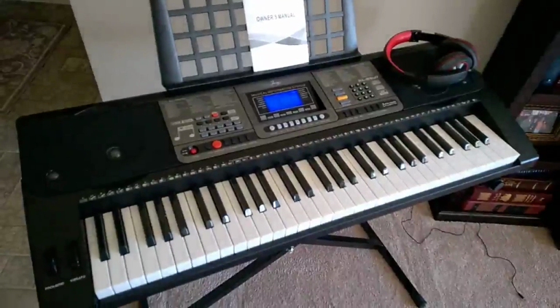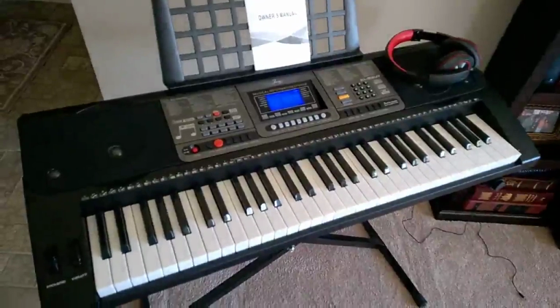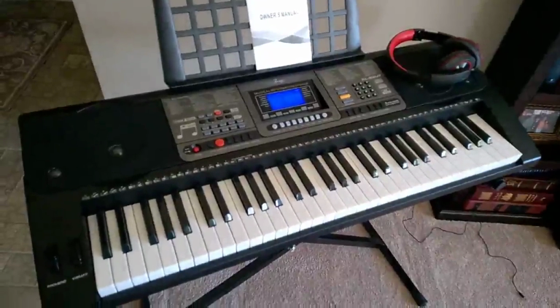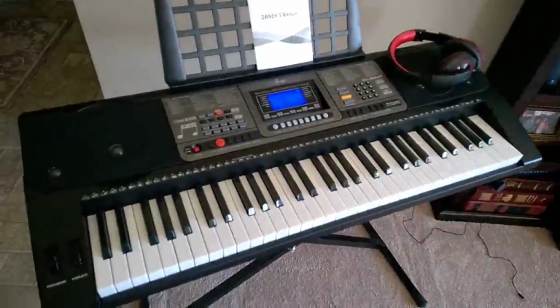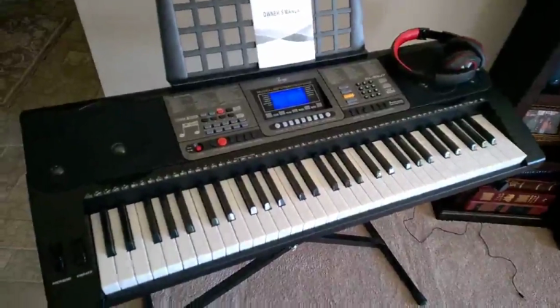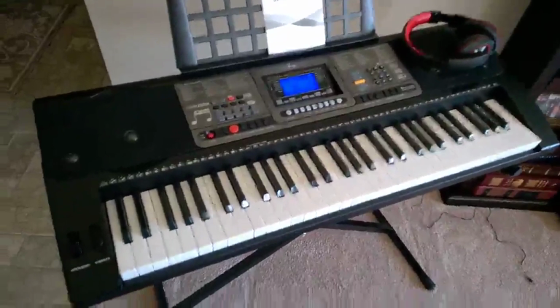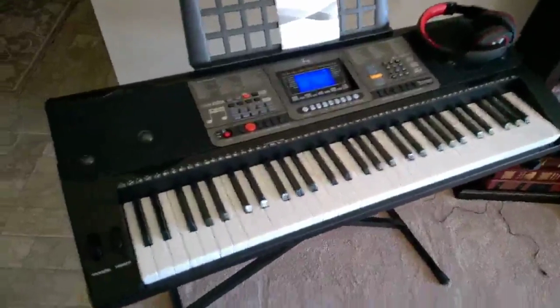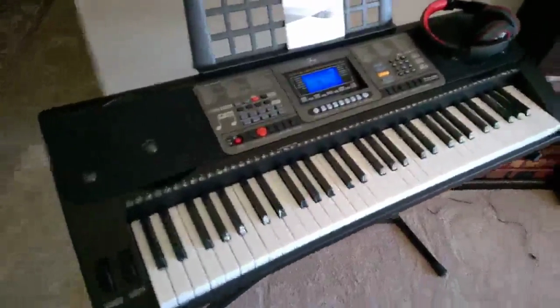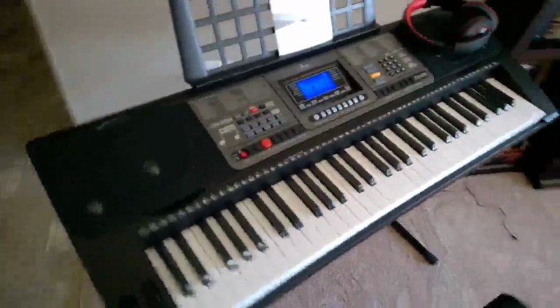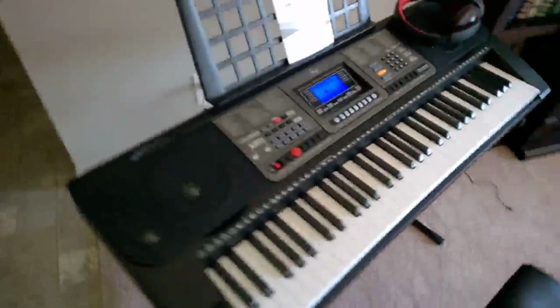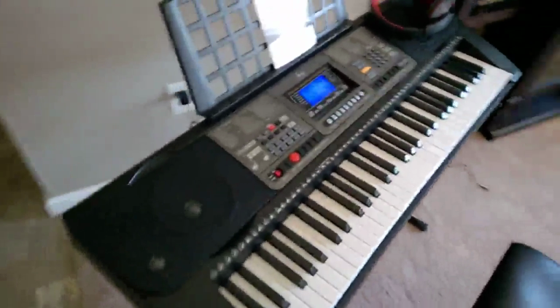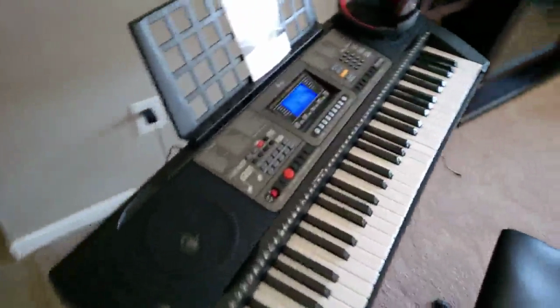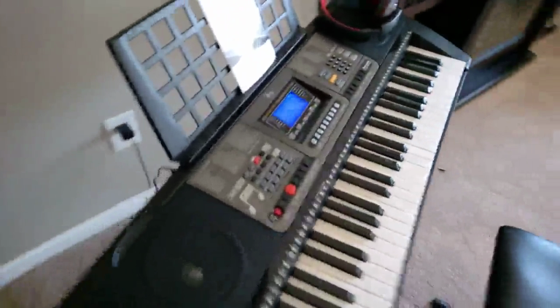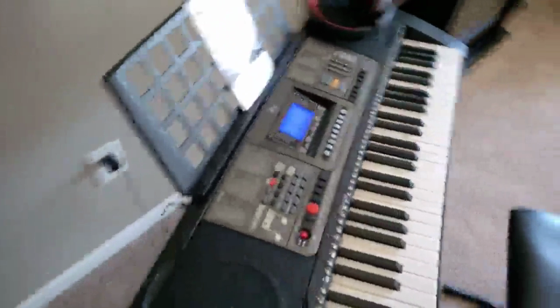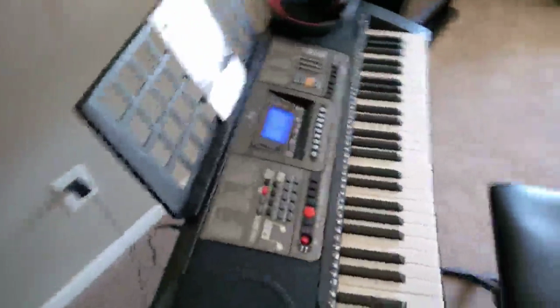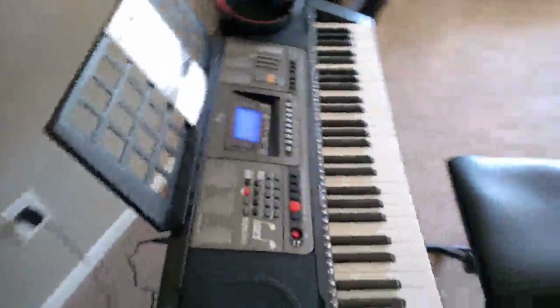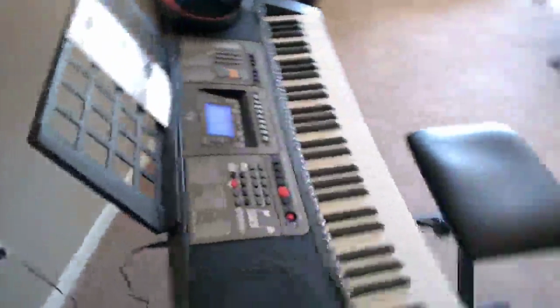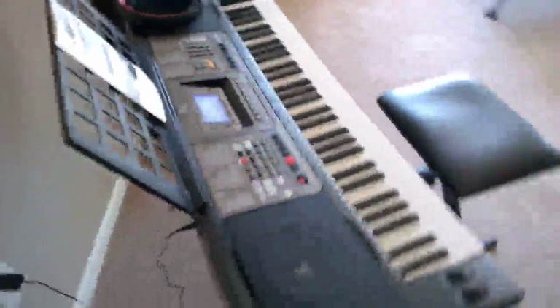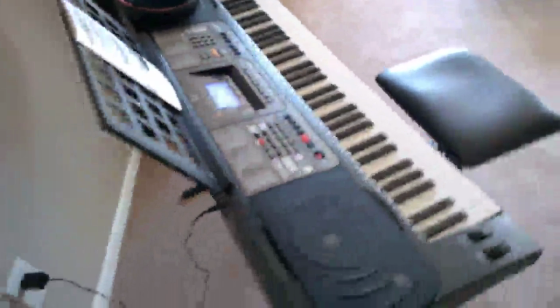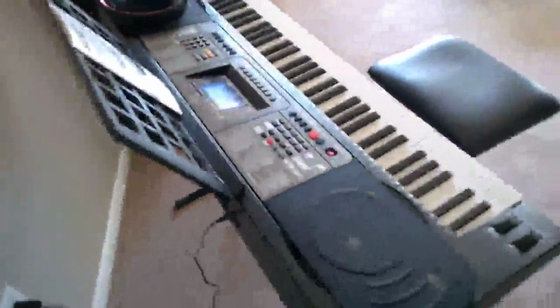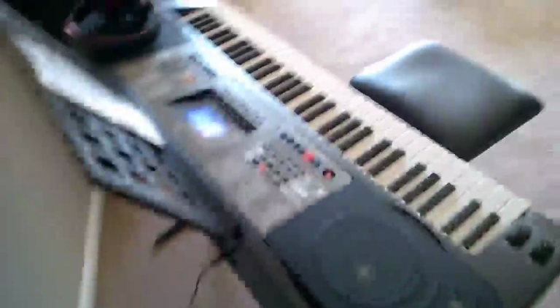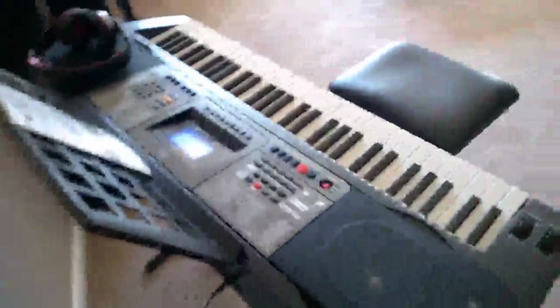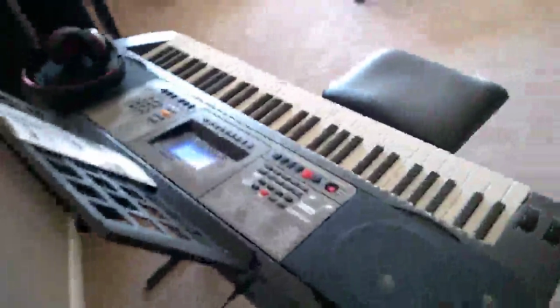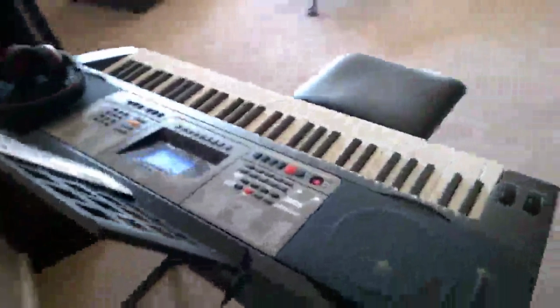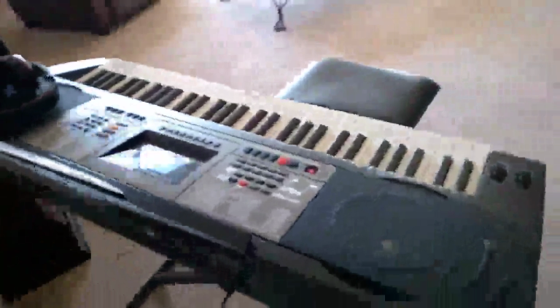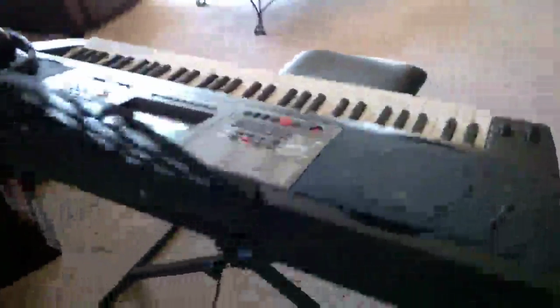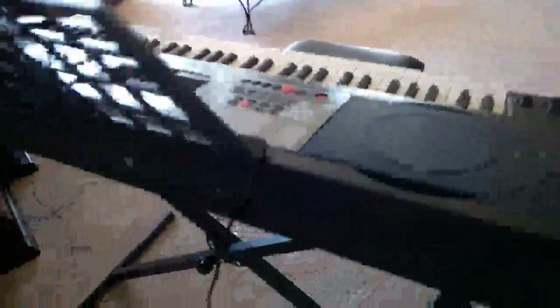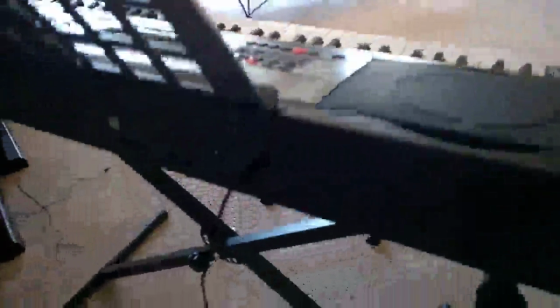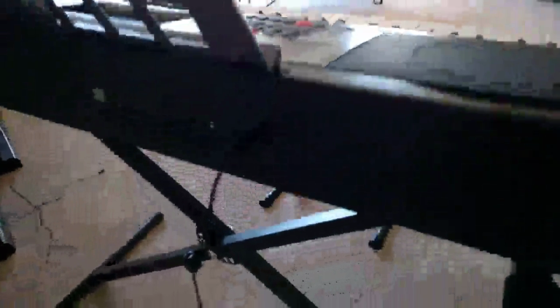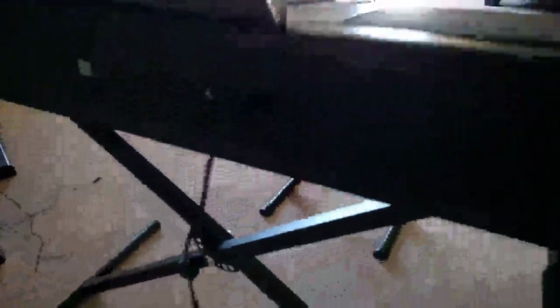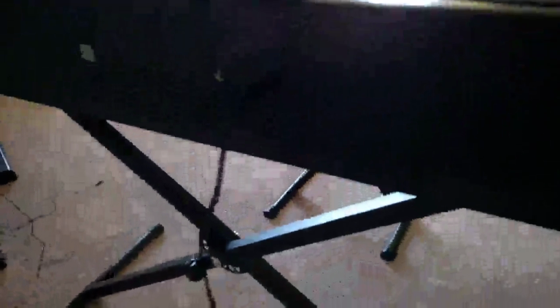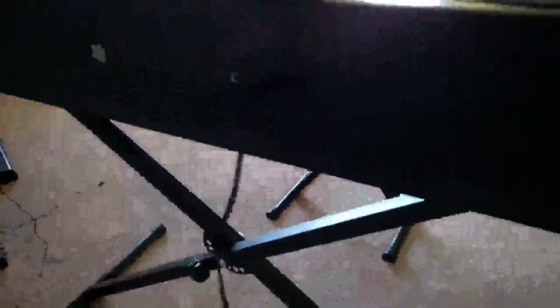Hey, Steve Taylor here for Amazon.com giving you a quick look at the Joy keyboard here. It's a beginner keyboard.